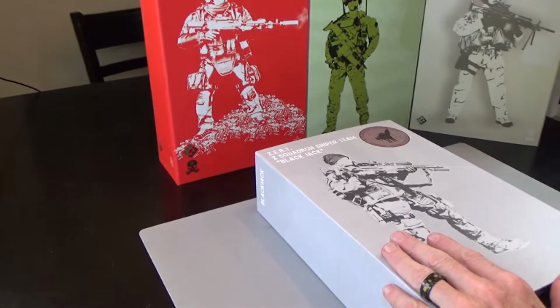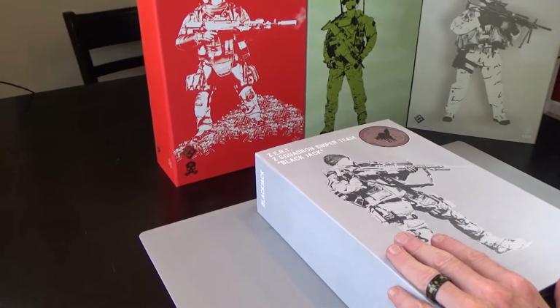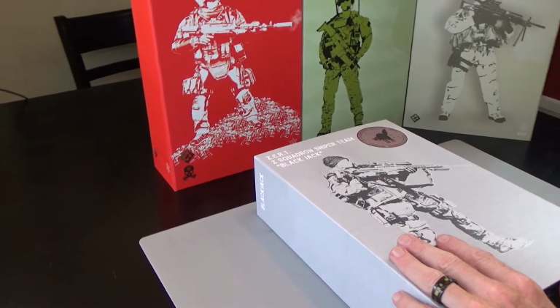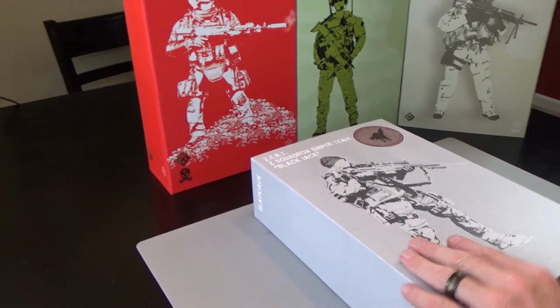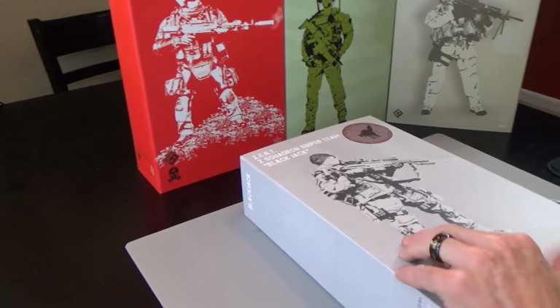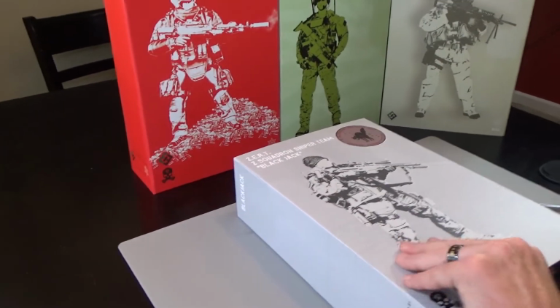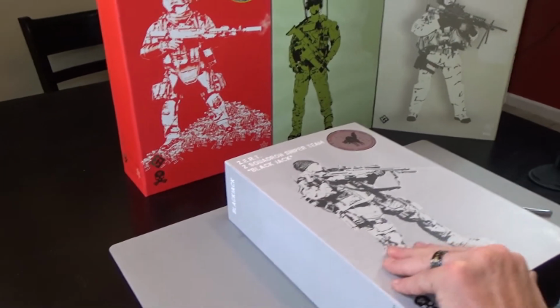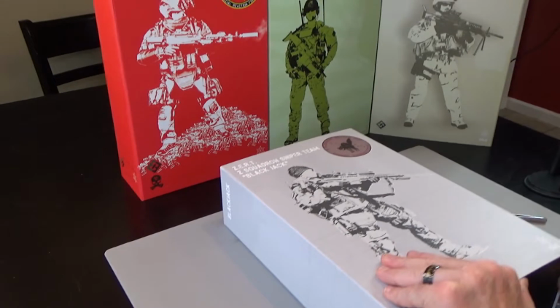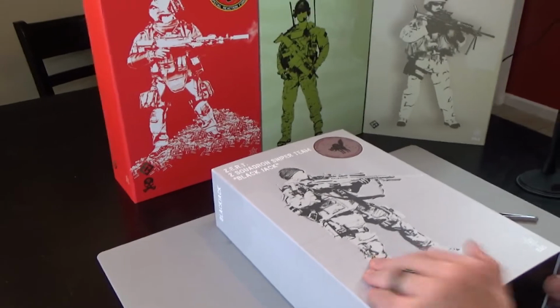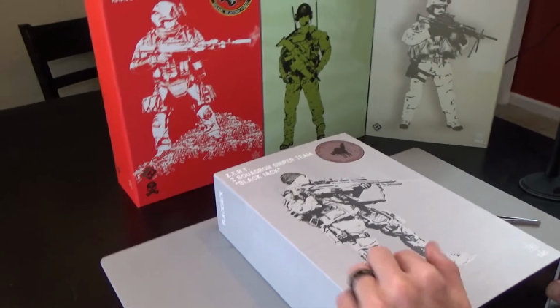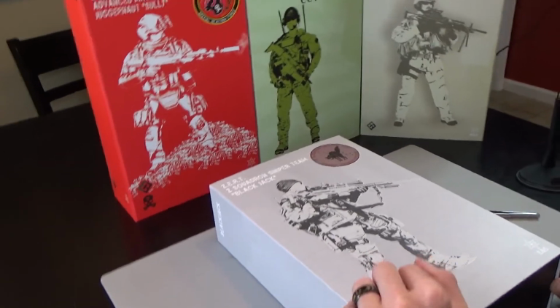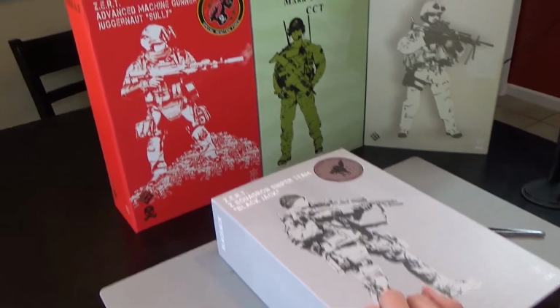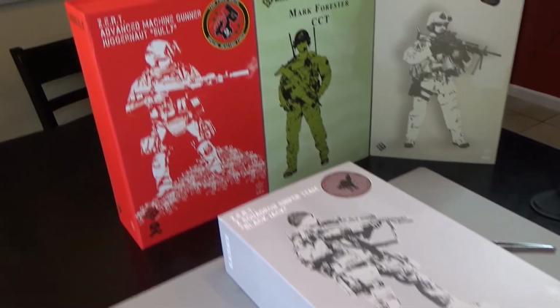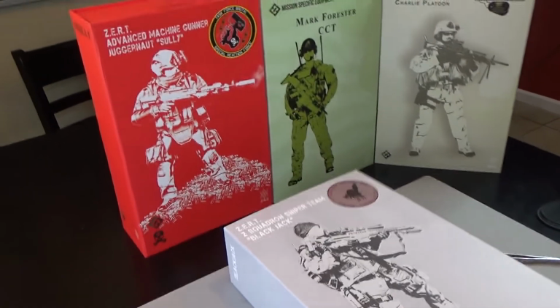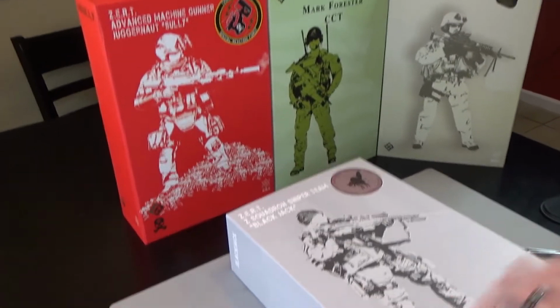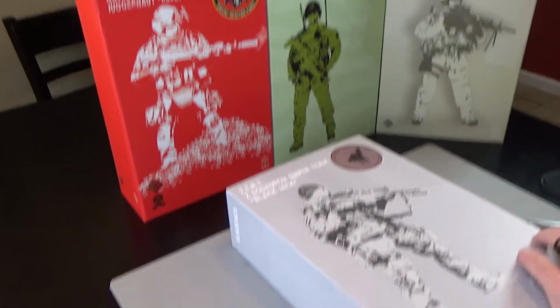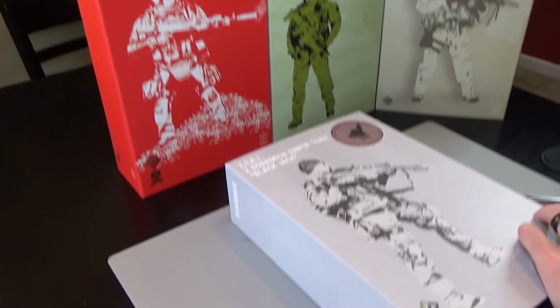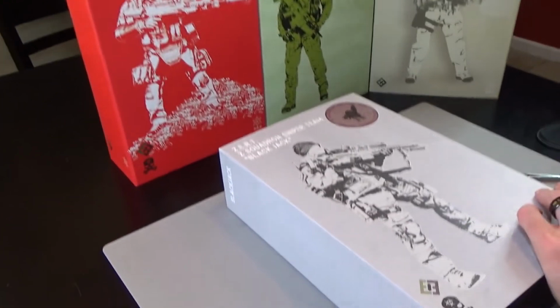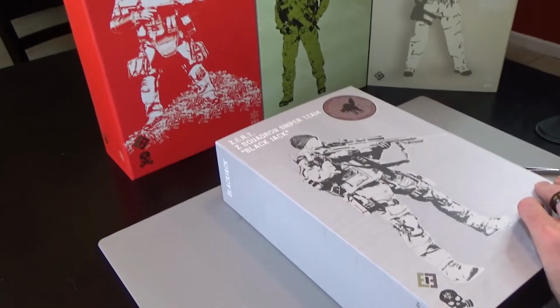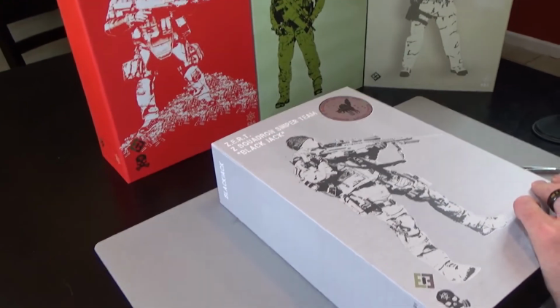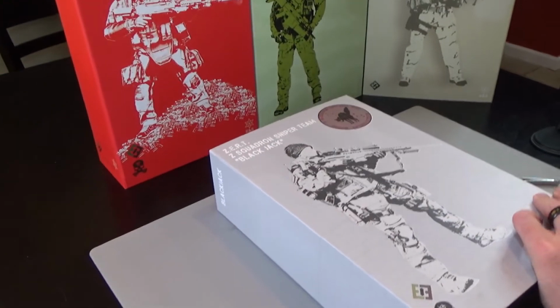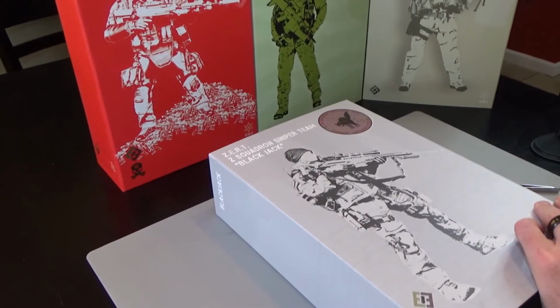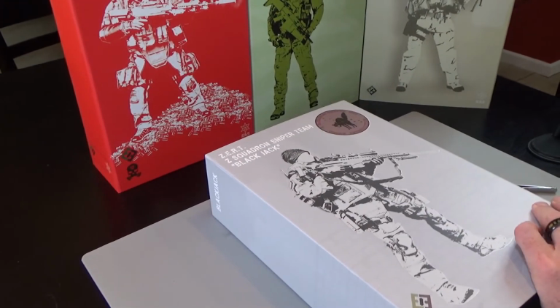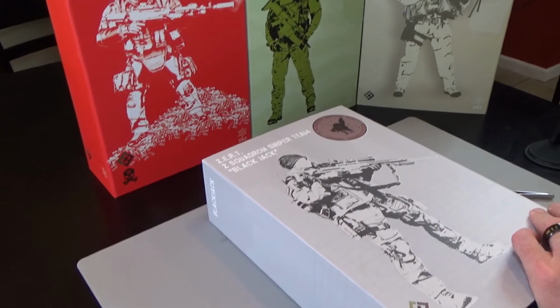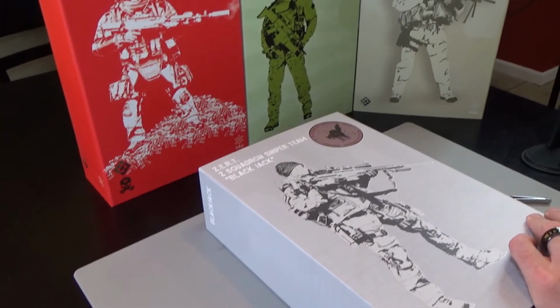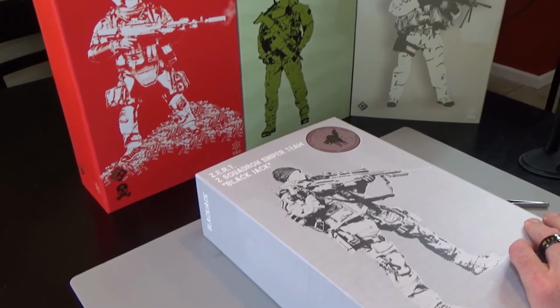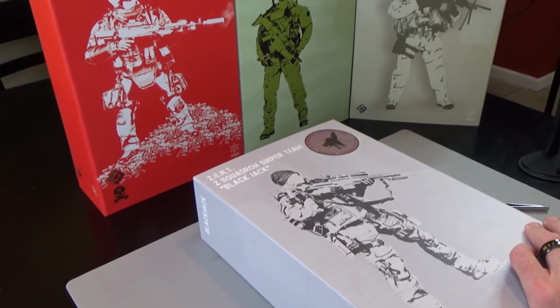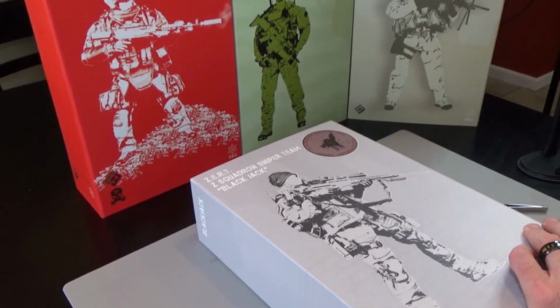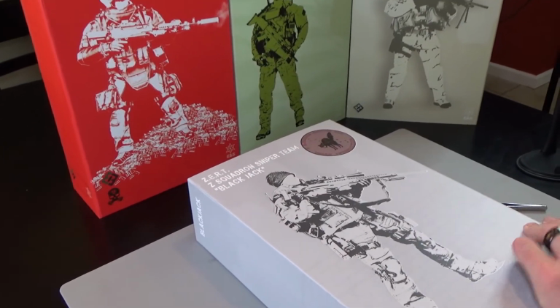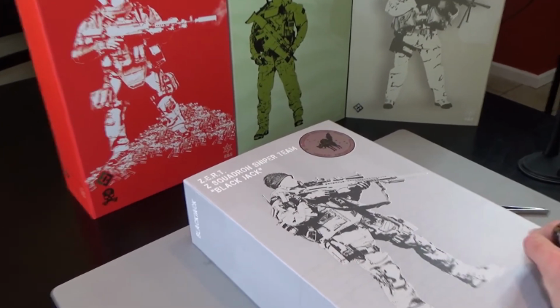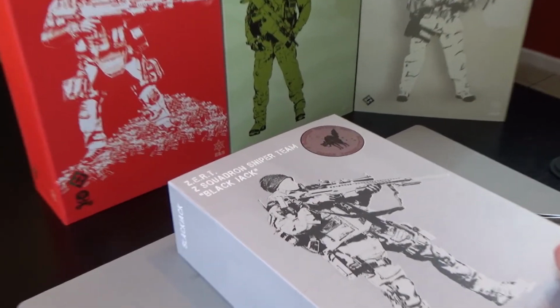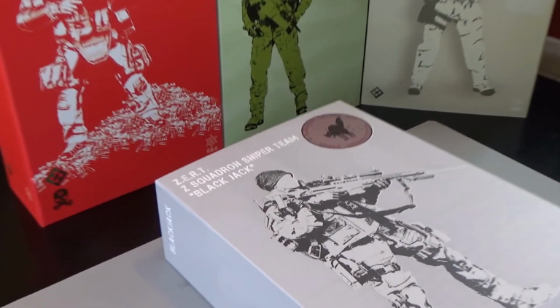Okay, first one. This is Zert Z Squadron. This is a Sniper Blackjack.